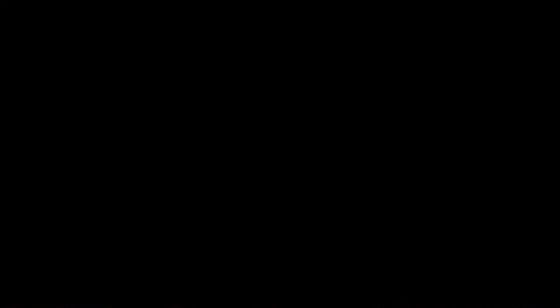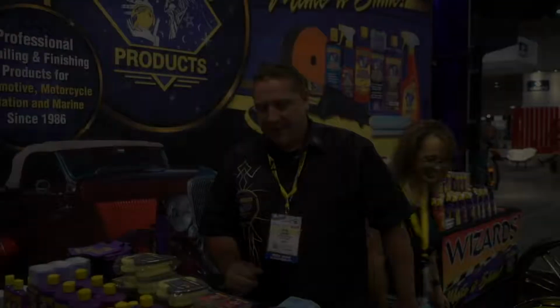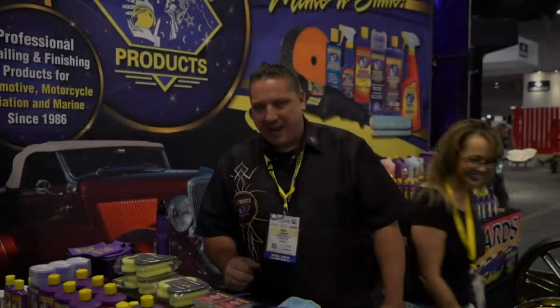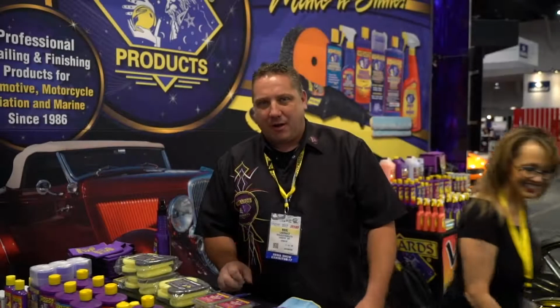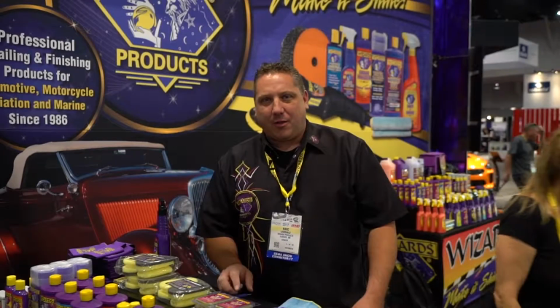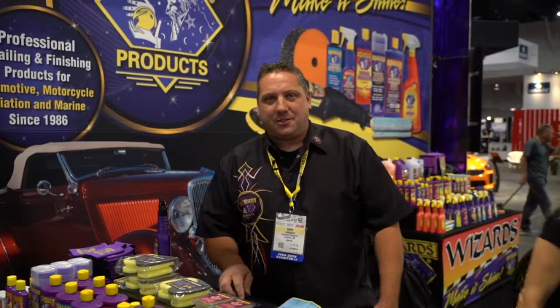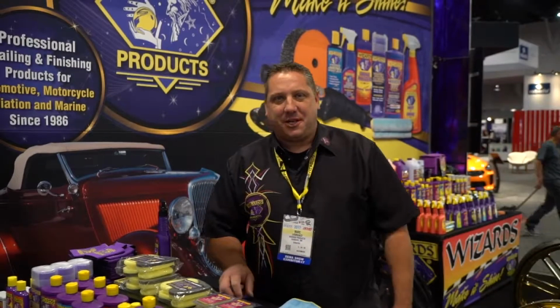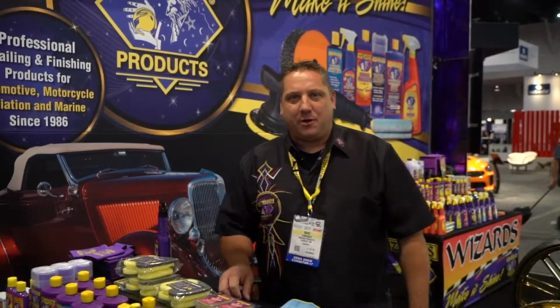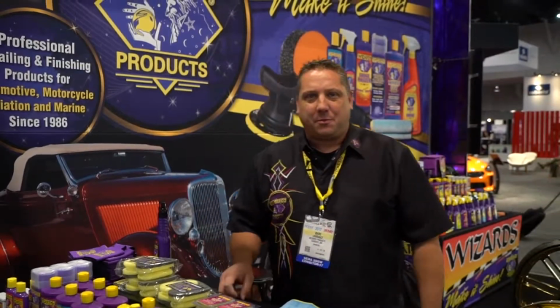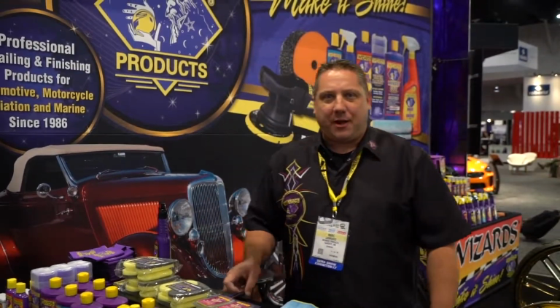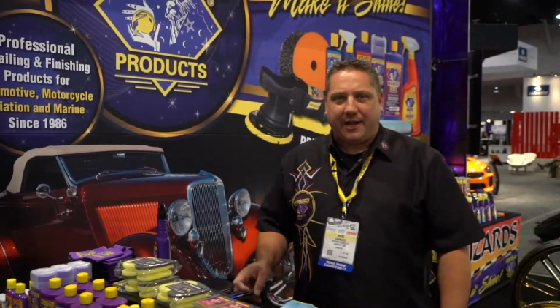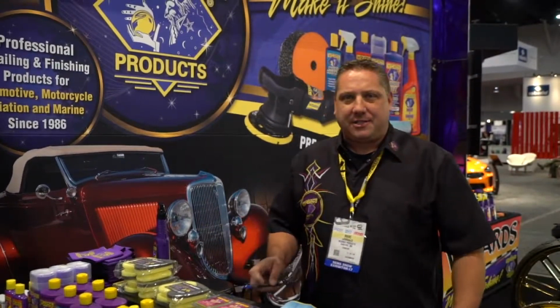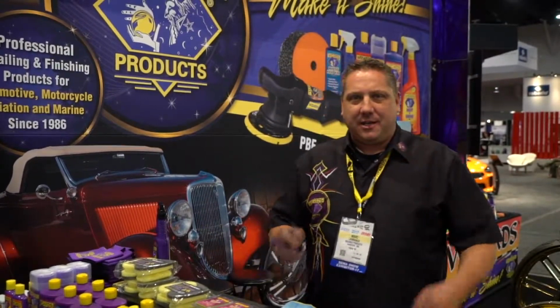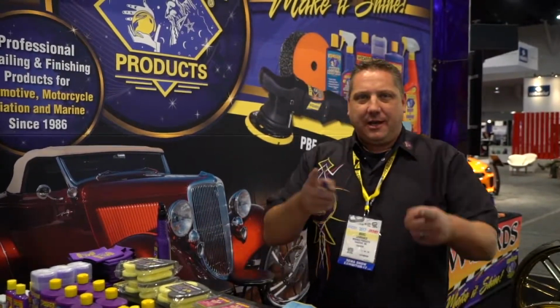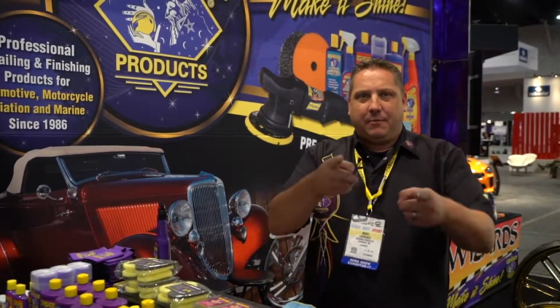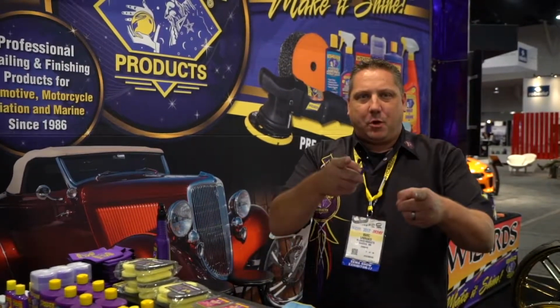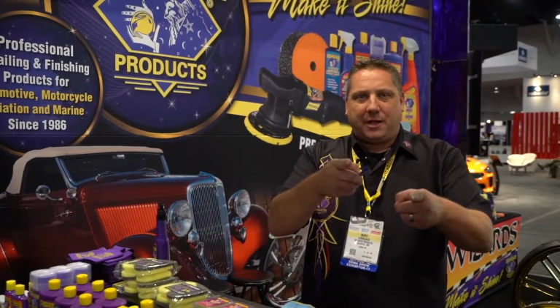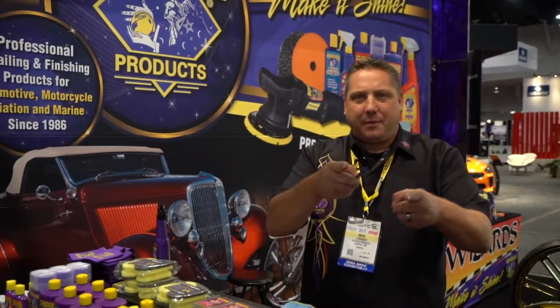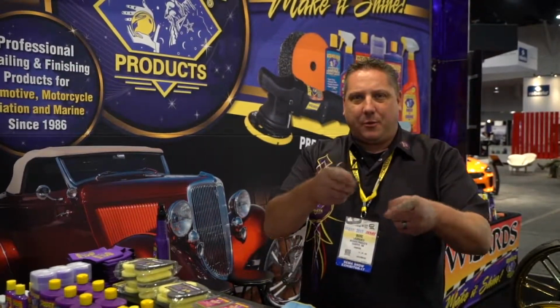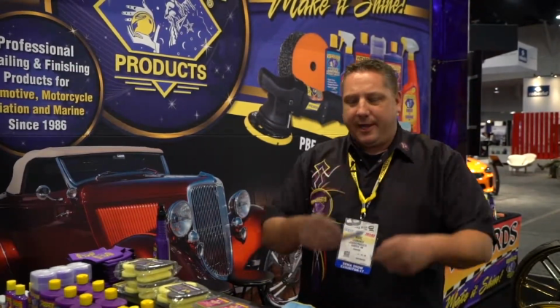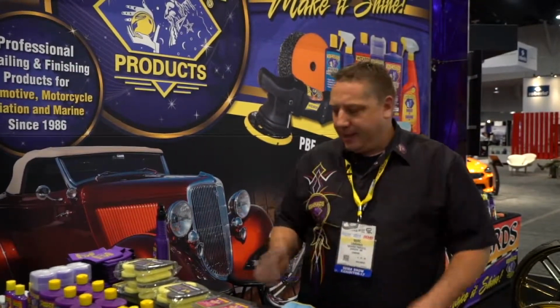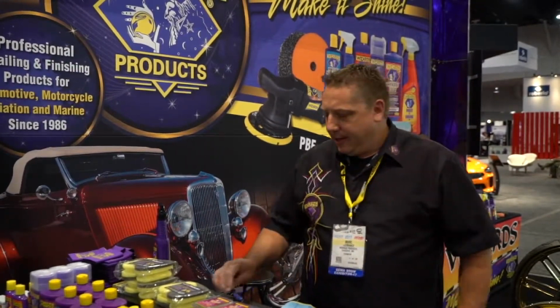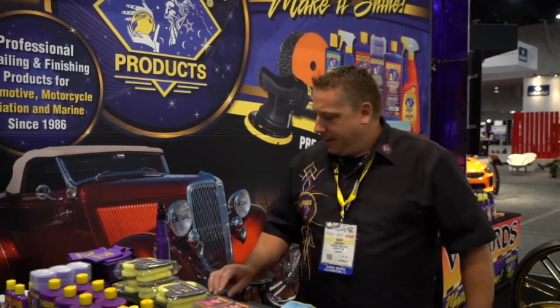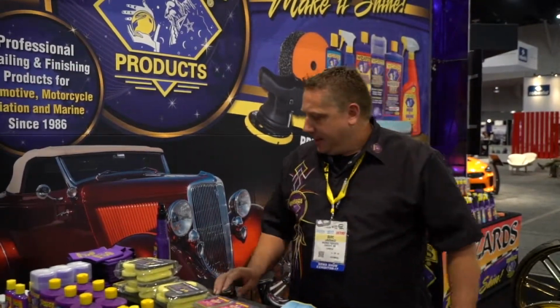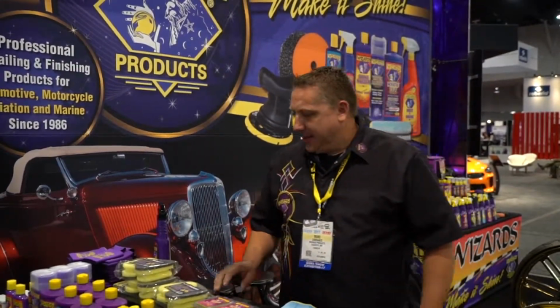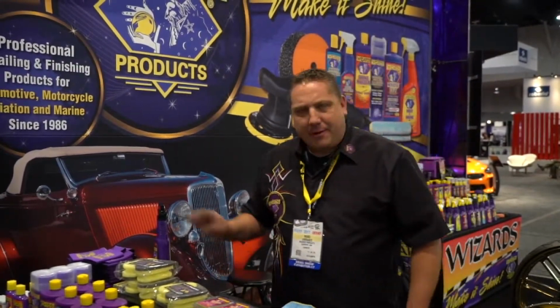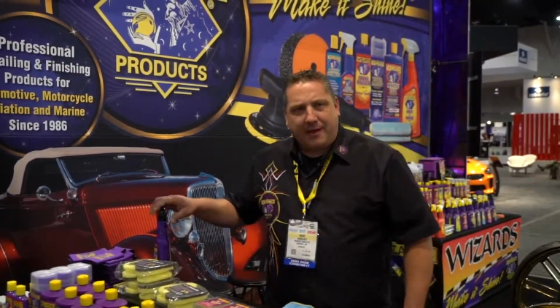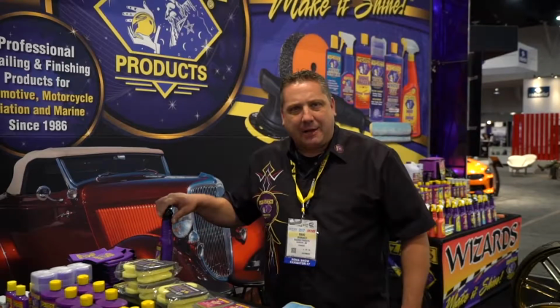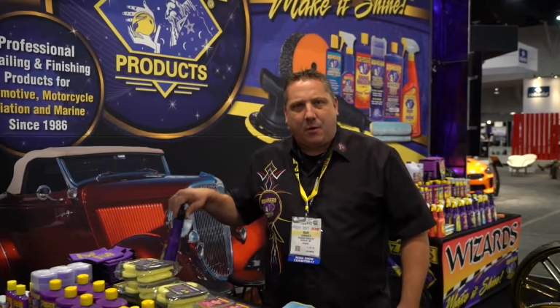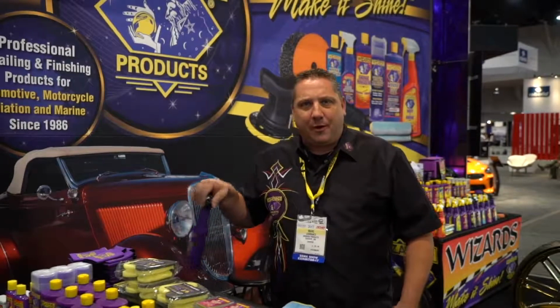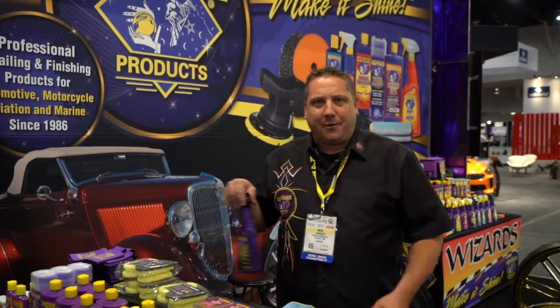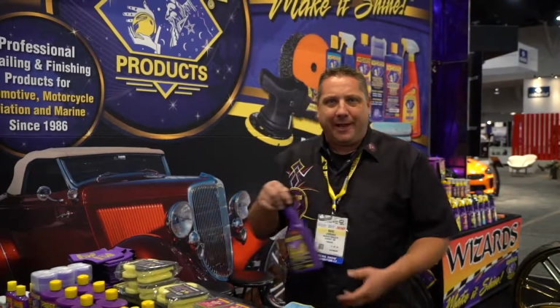Hey, Mark Lawrence here, Wizard Products, Pro Tip of the Week. Today I'm going to talk about wheel cleaning.